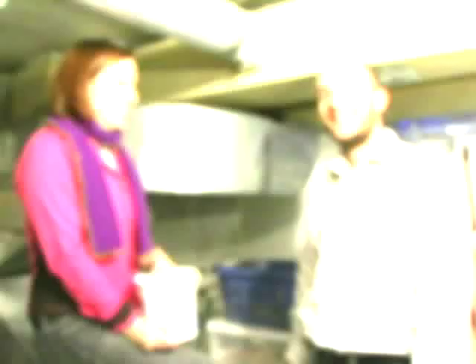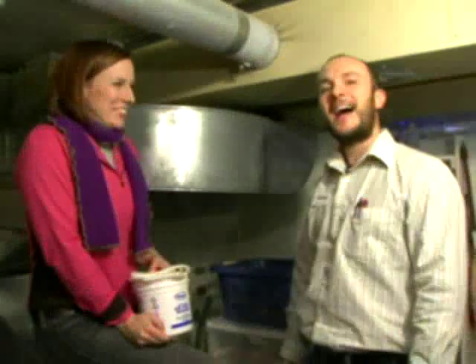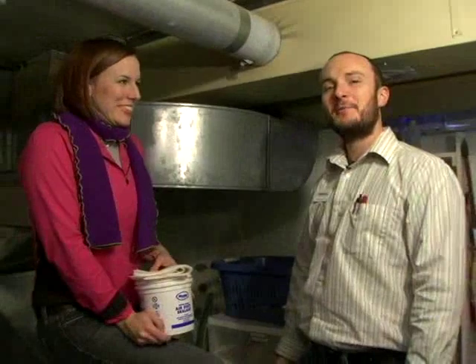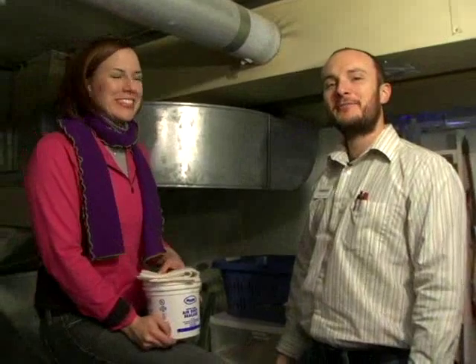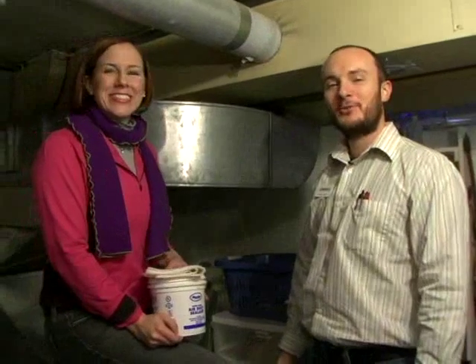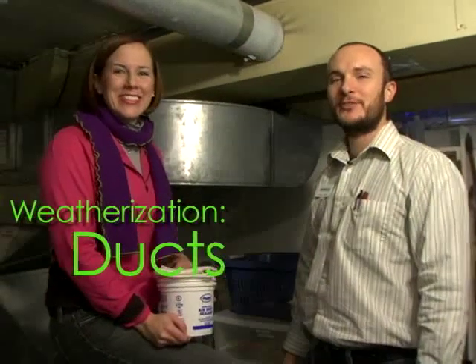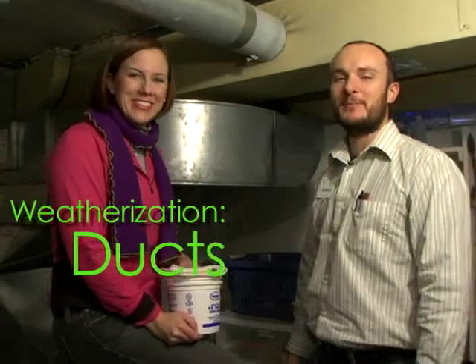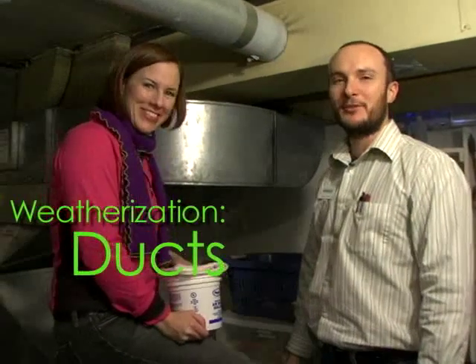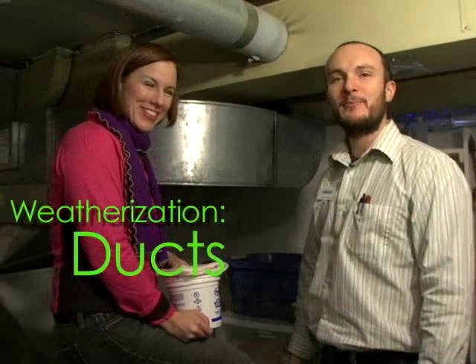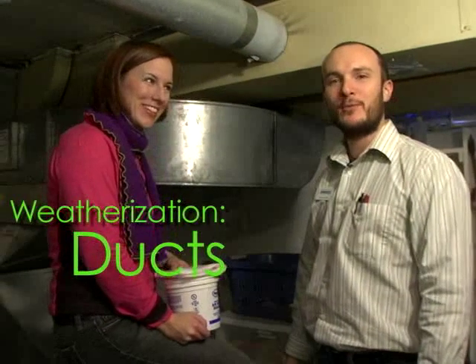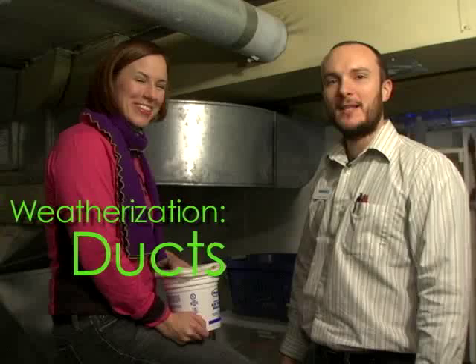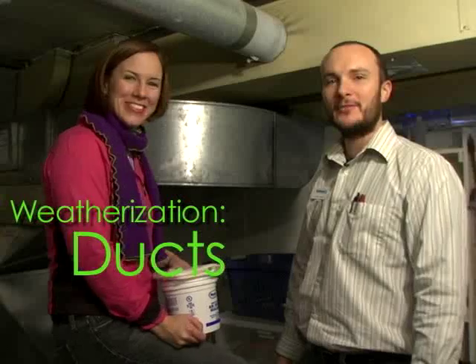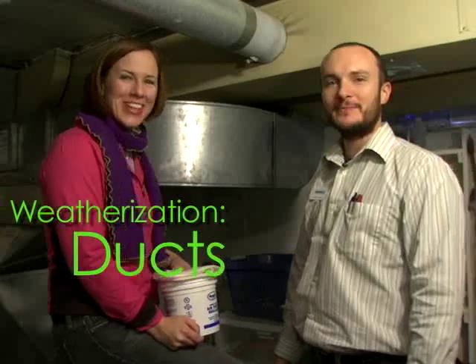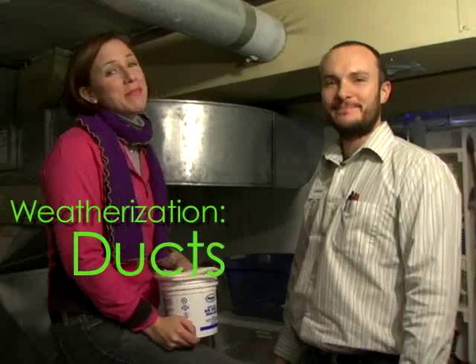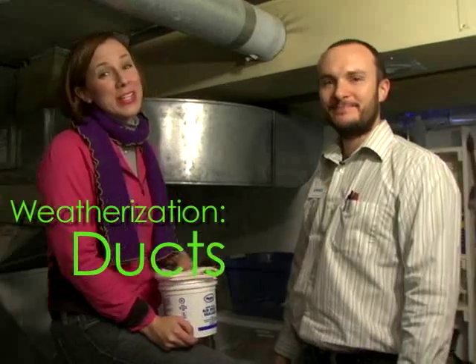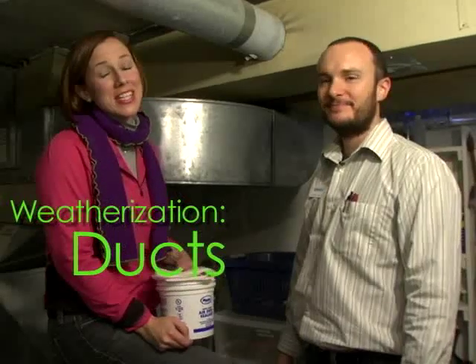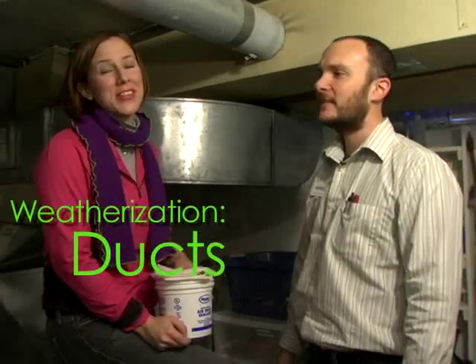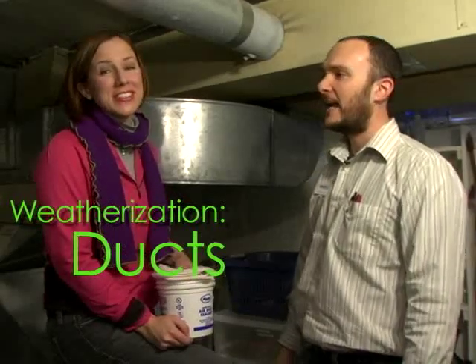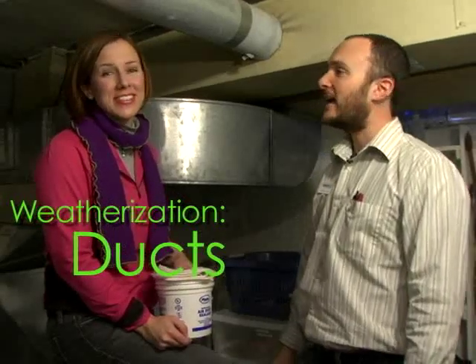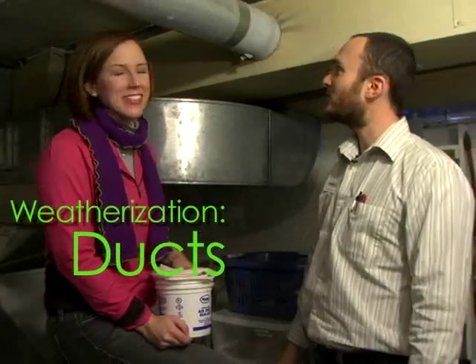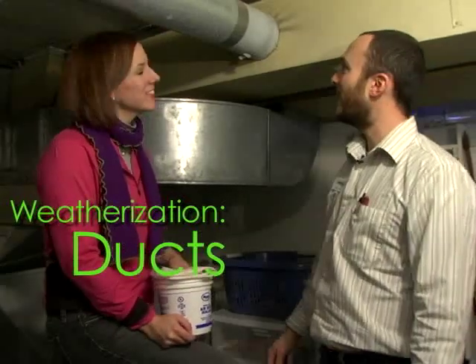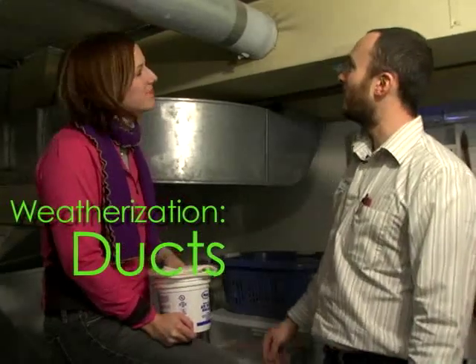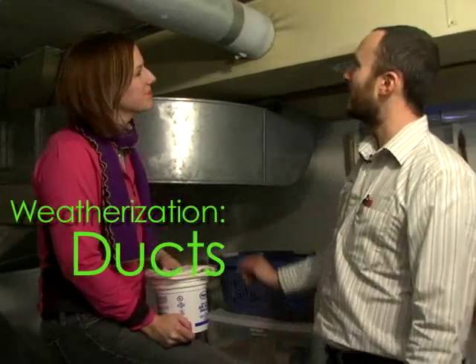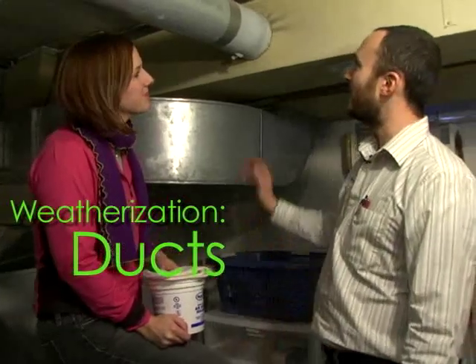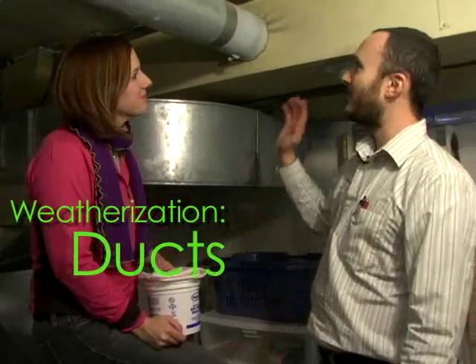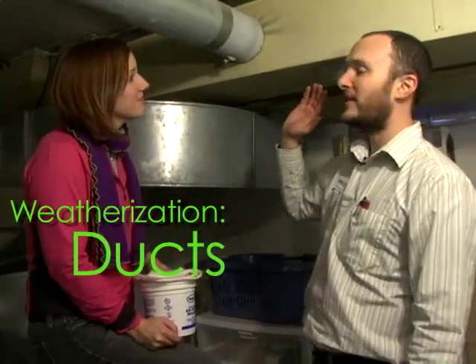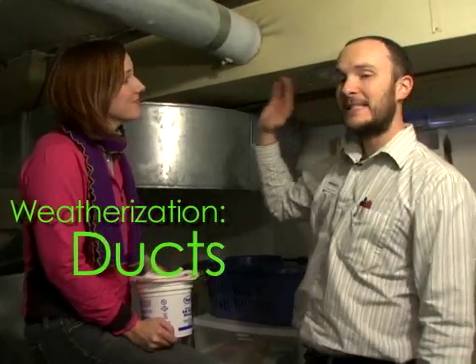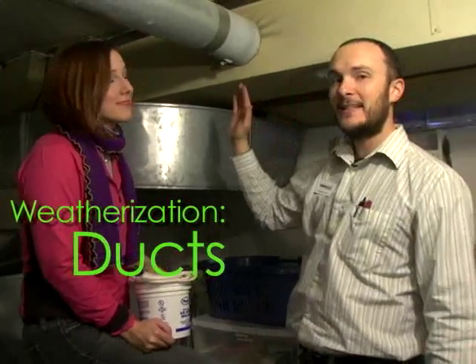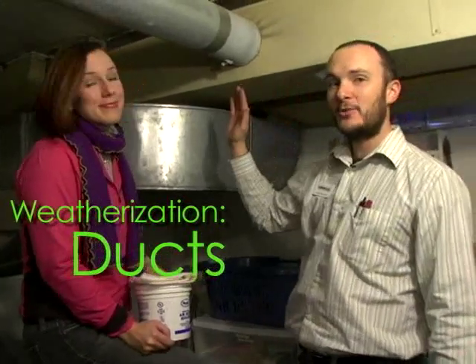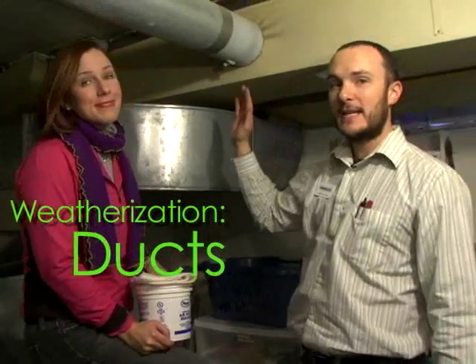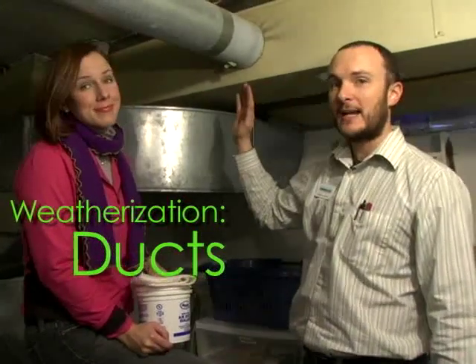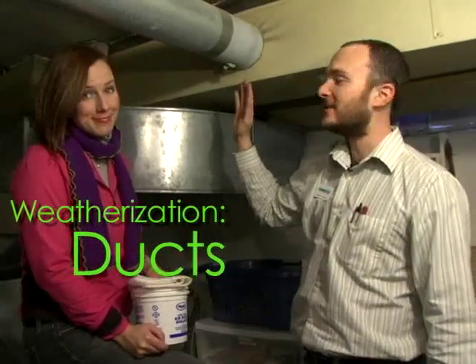Hi, we're from Green Dream Group. I'm Corbett Lunsford and I'm Grace Lunsford. And right now we're going to talk about sealing your ducts.